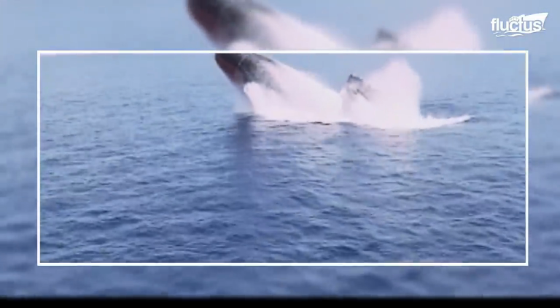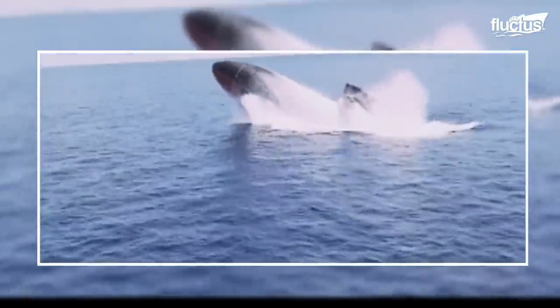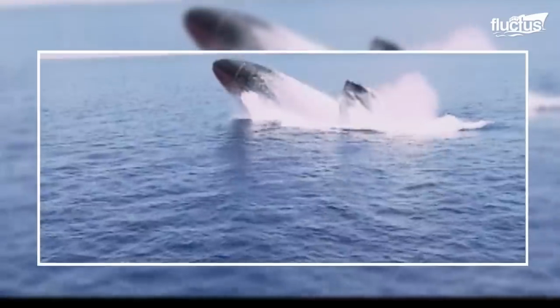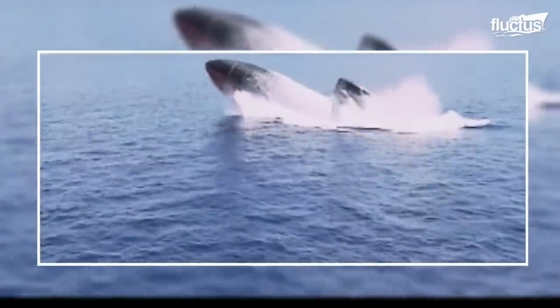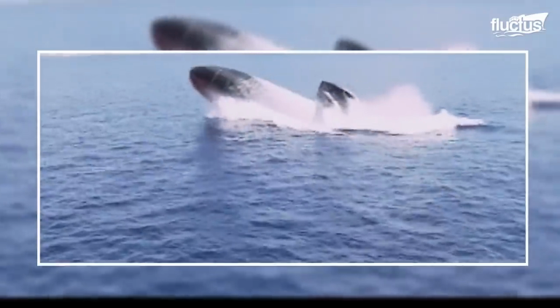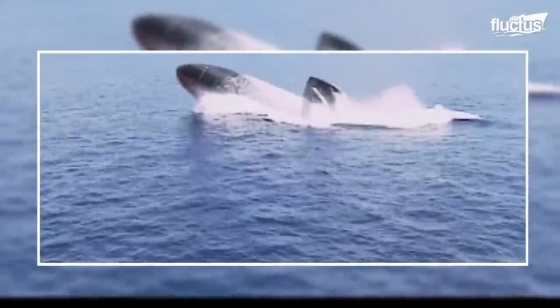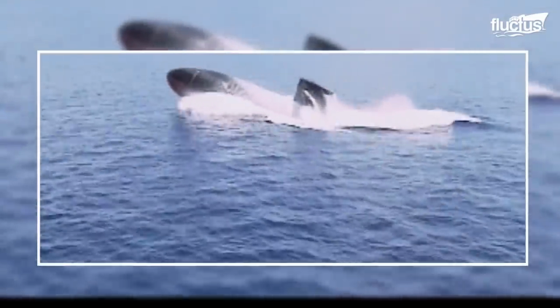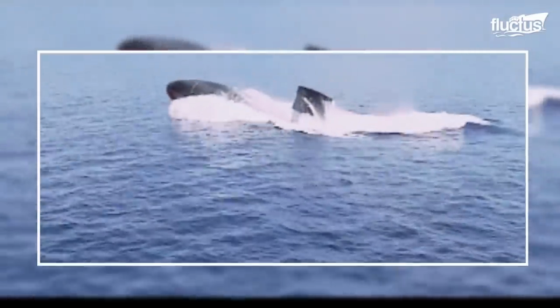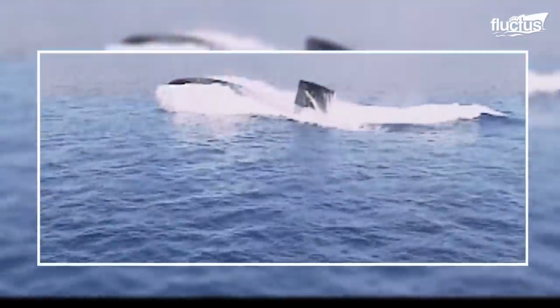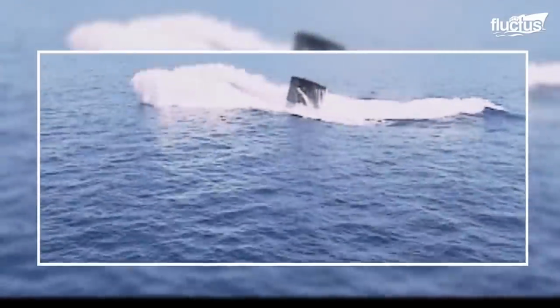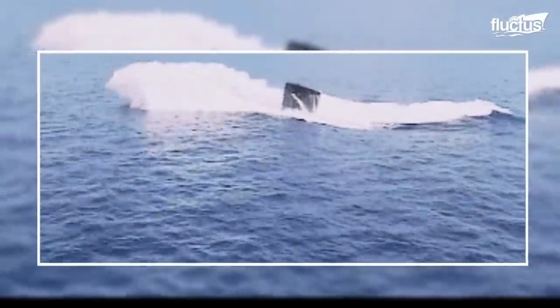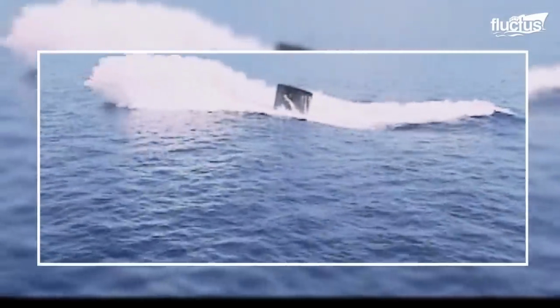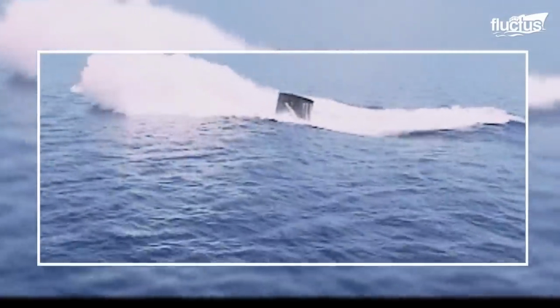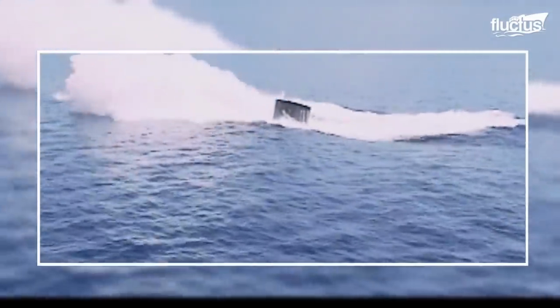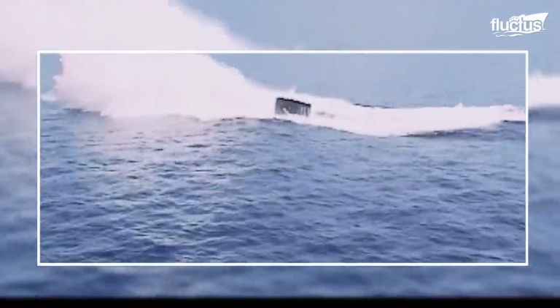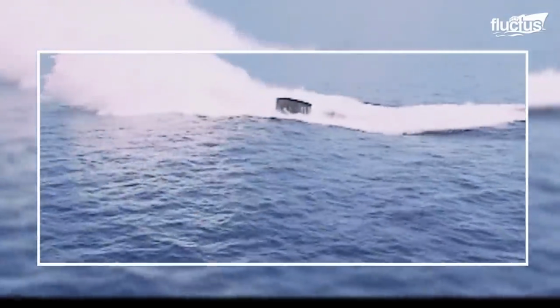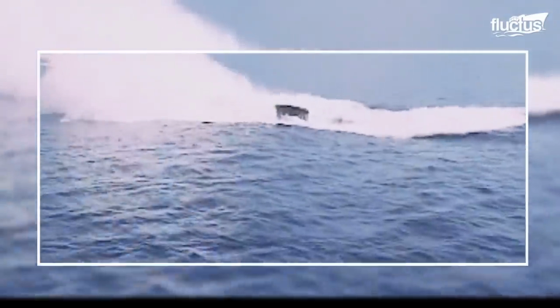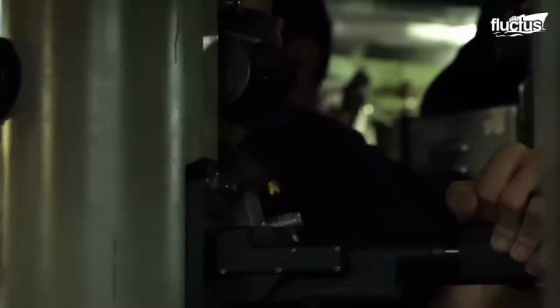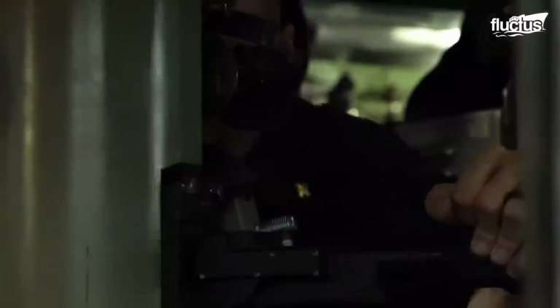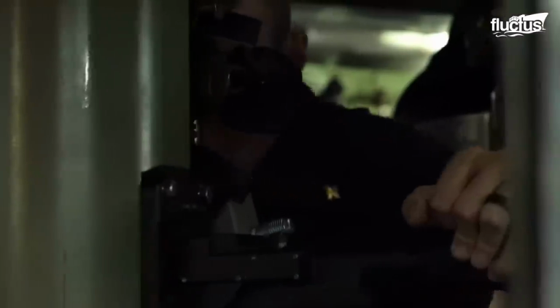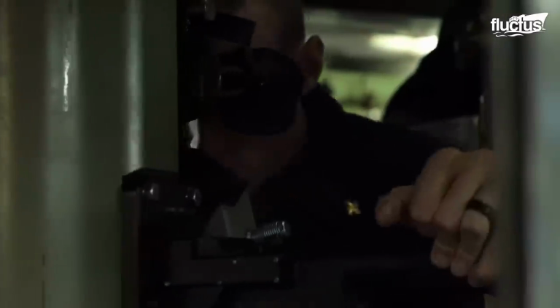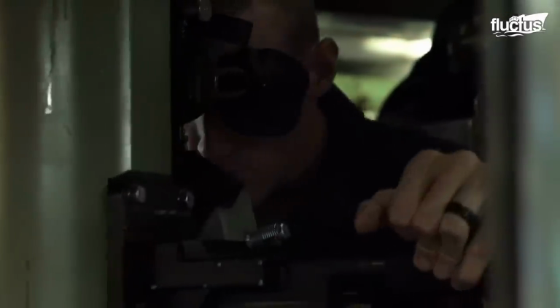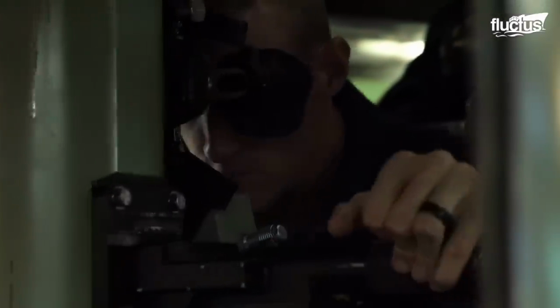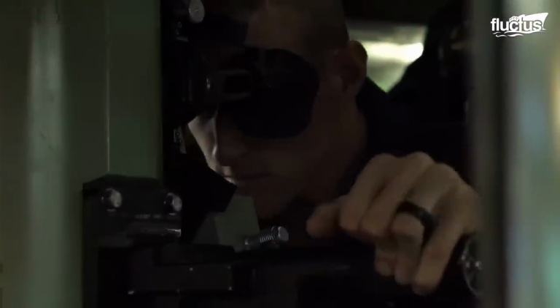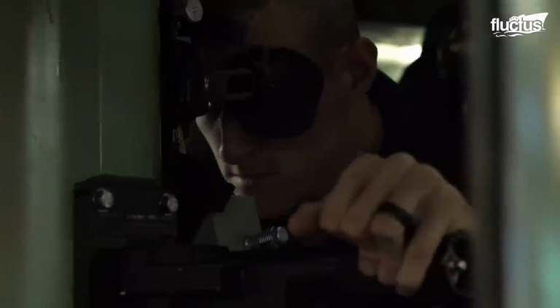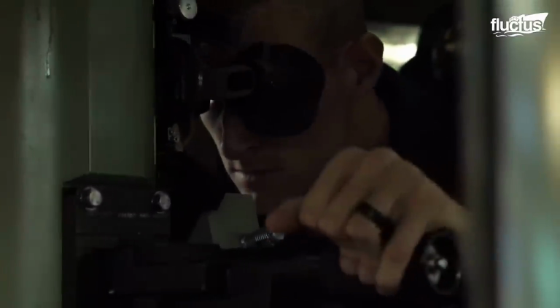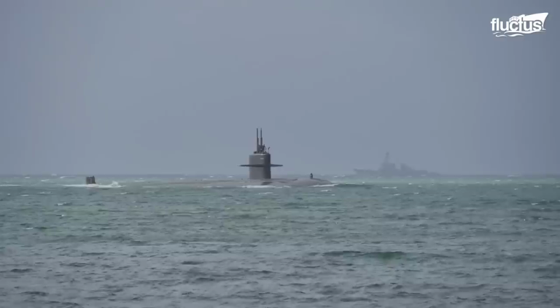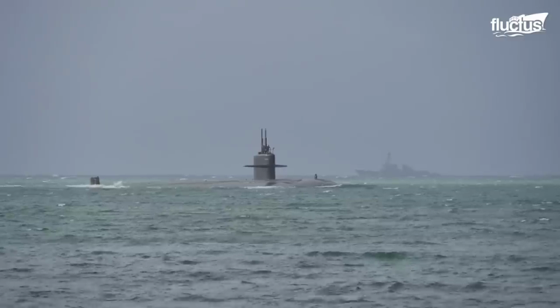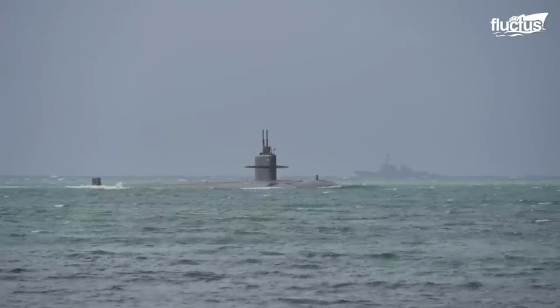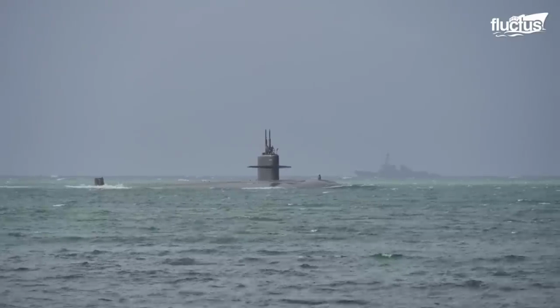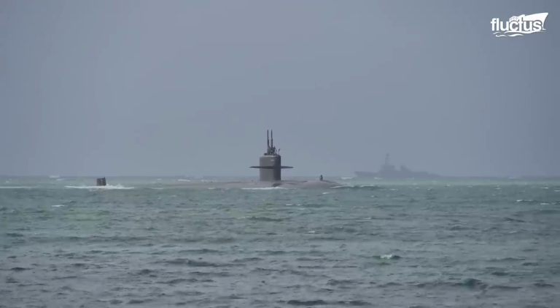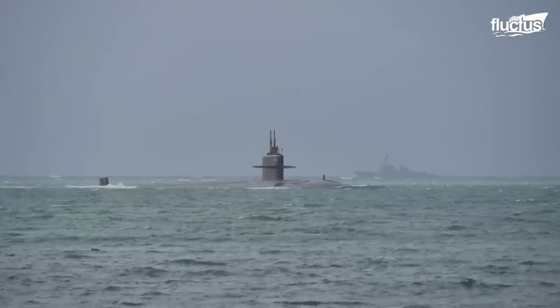Today, nuclear submarines are not only the norm, but also among the most feared ships in the ocean.